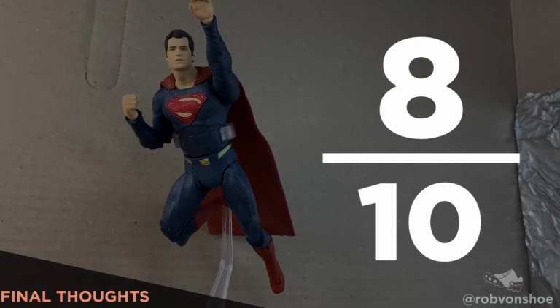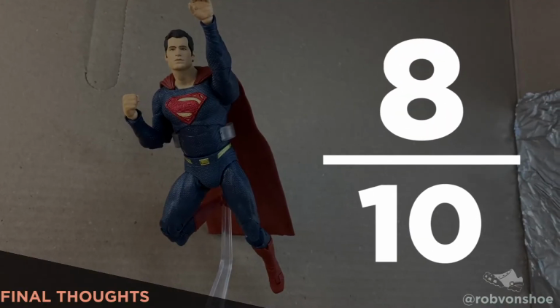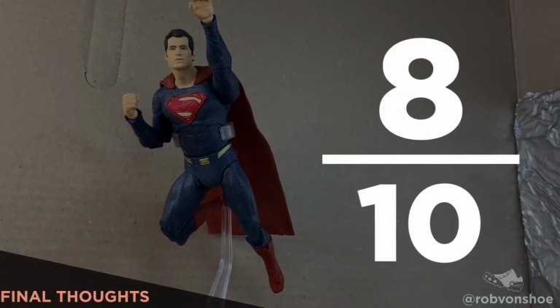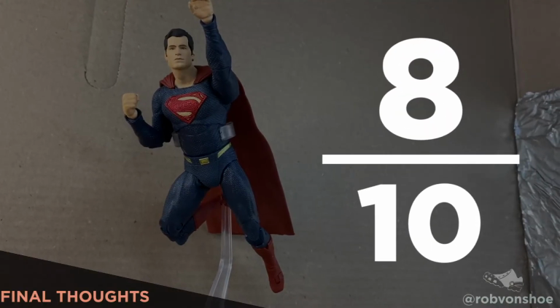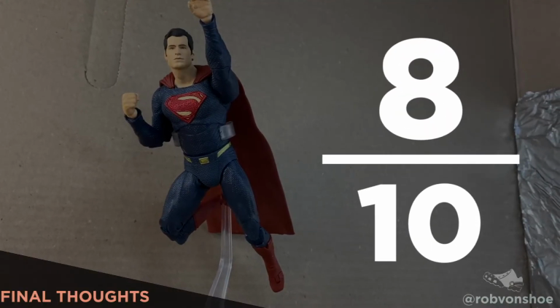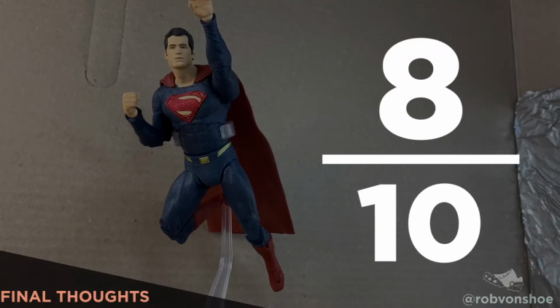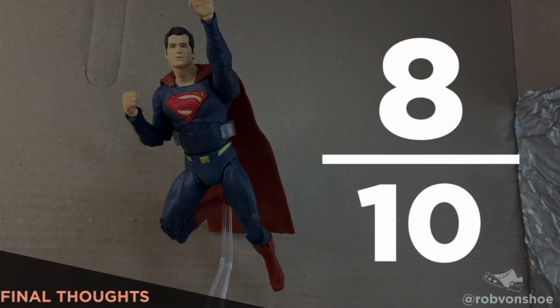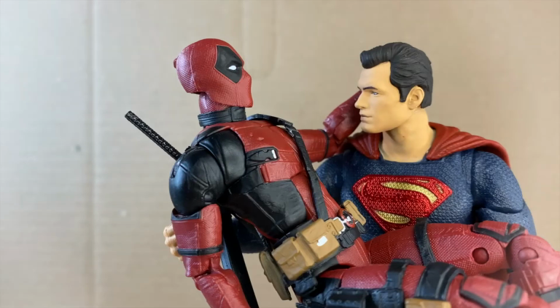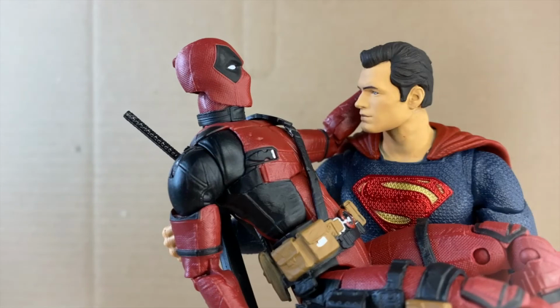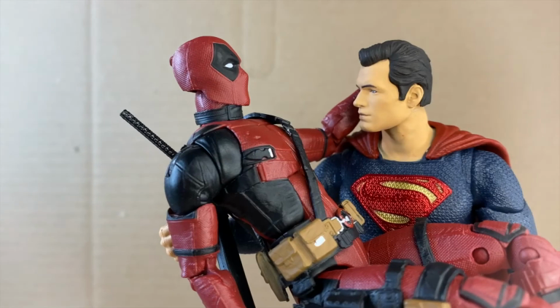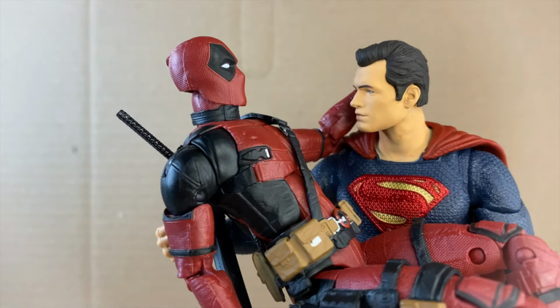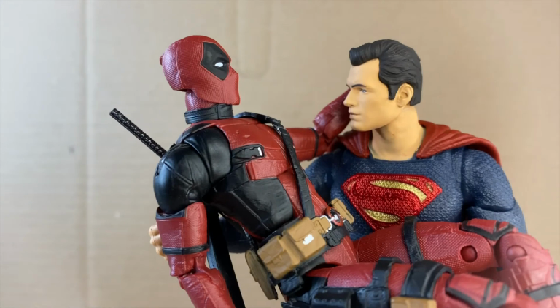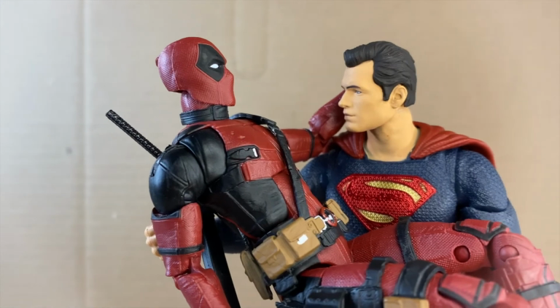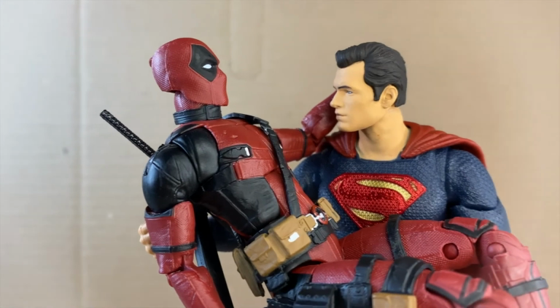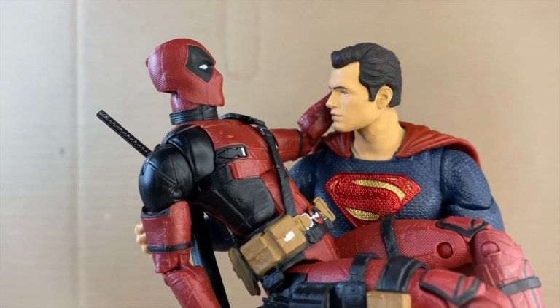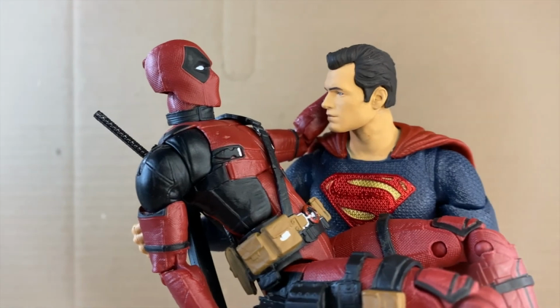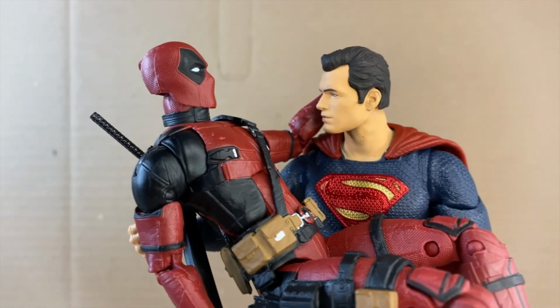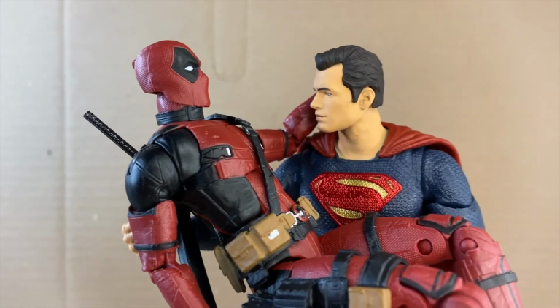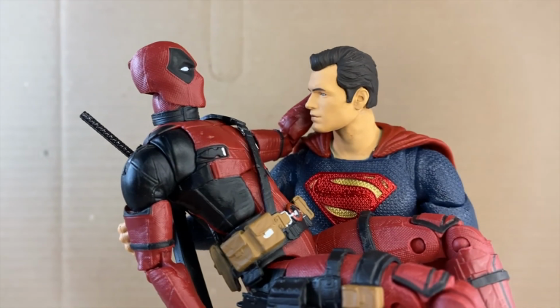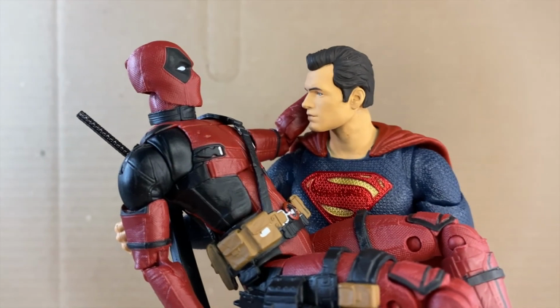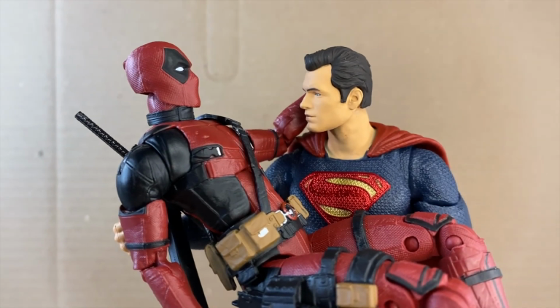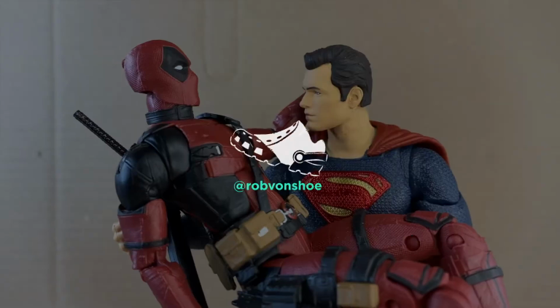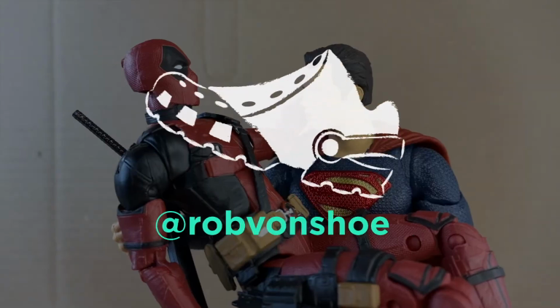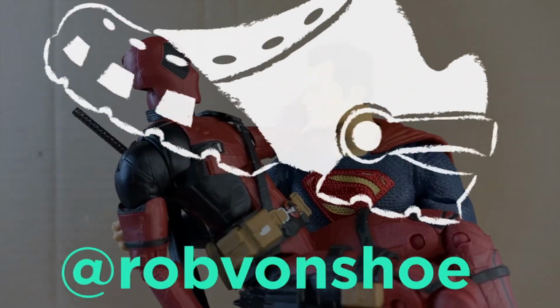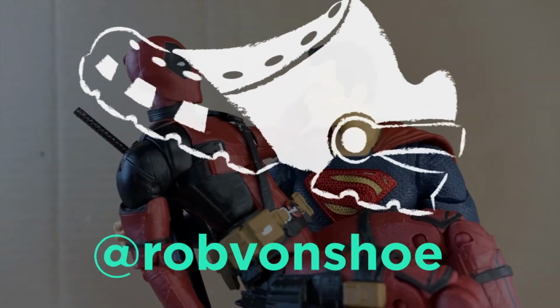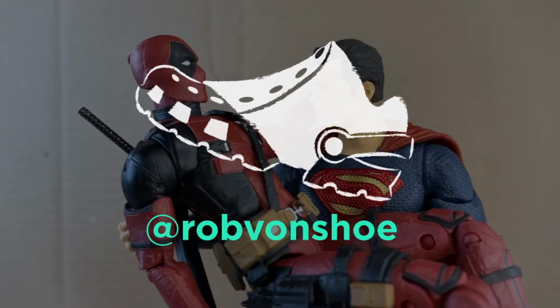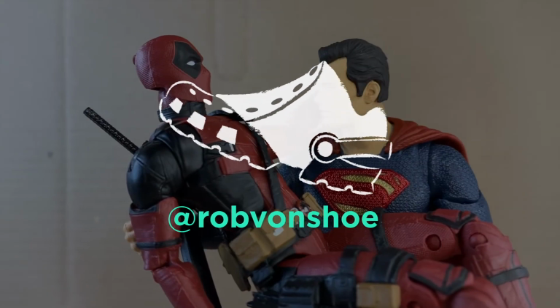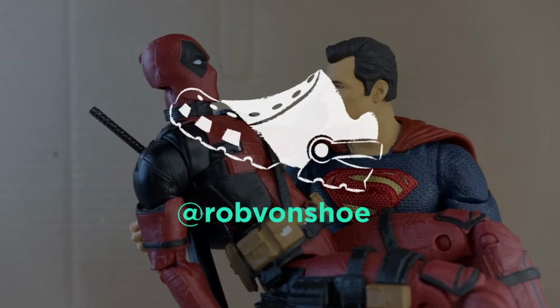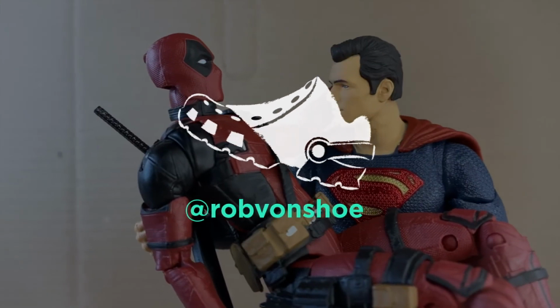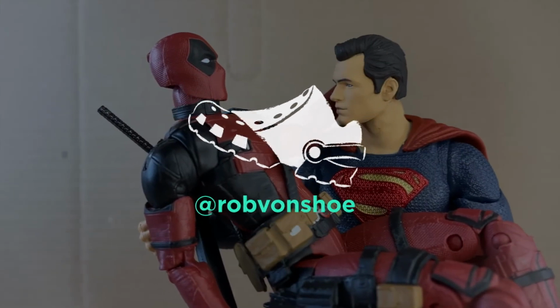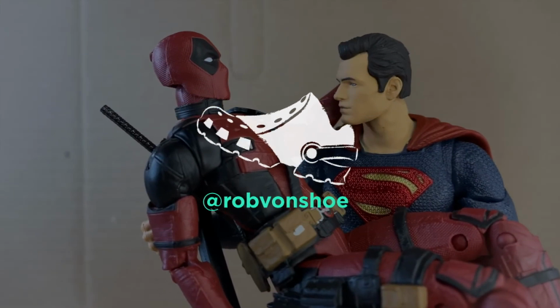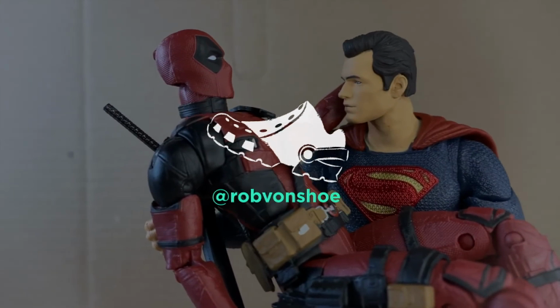8 out of 10. So how about it, Hyperion? This is Rob vs. Toy. Subscribe — we'll see you next time.